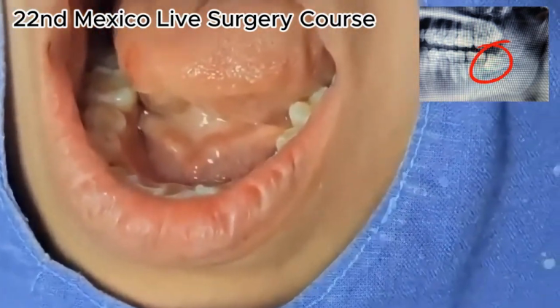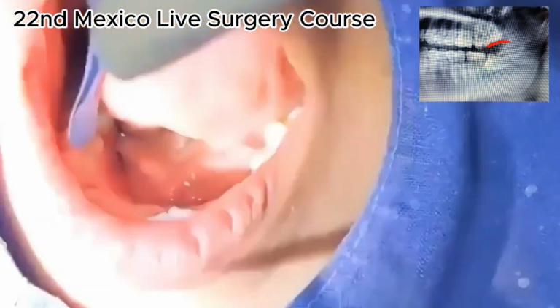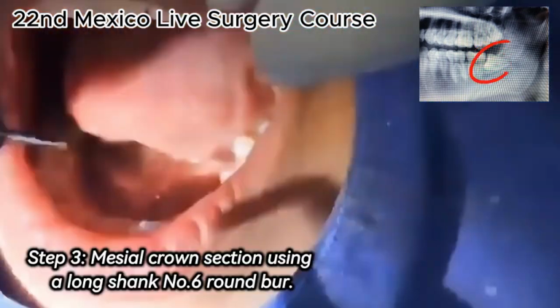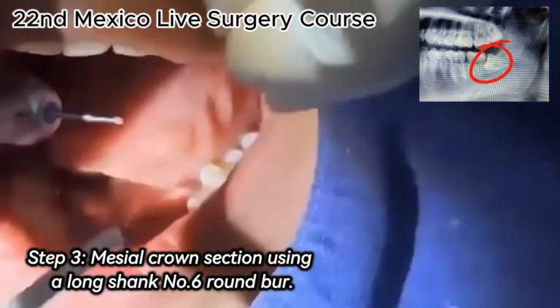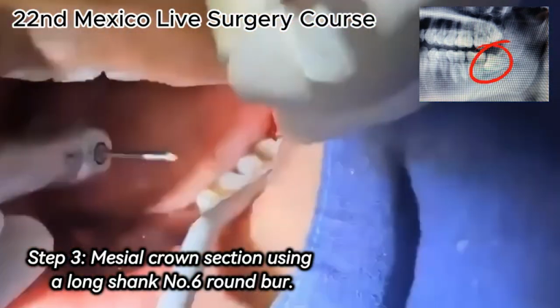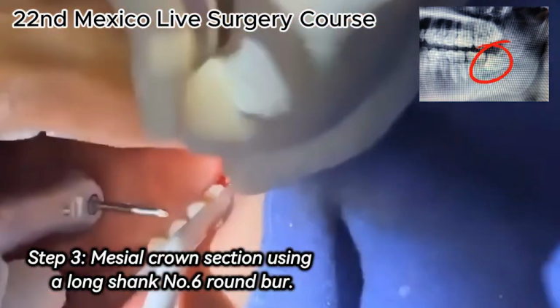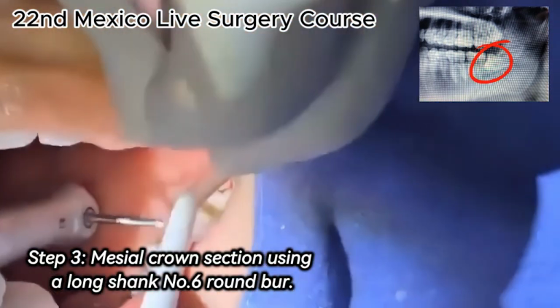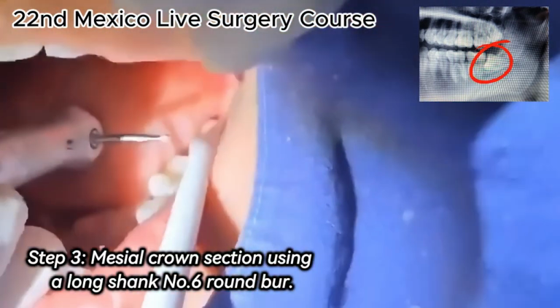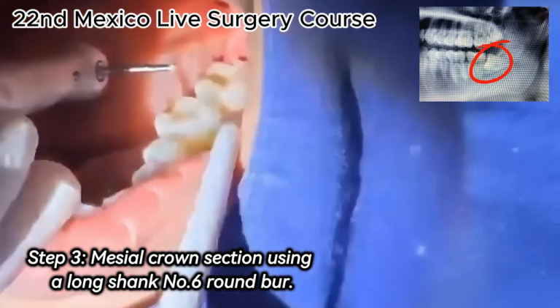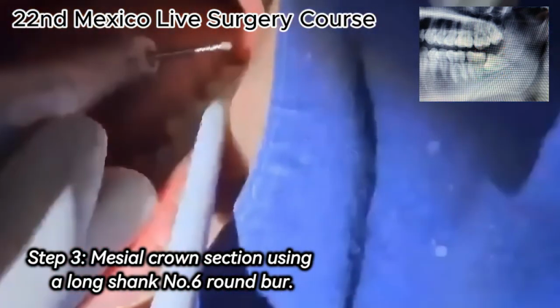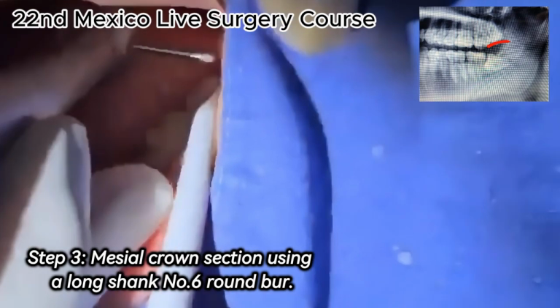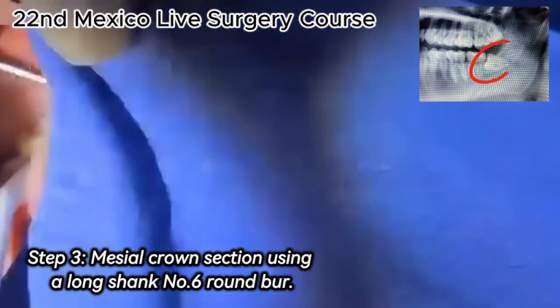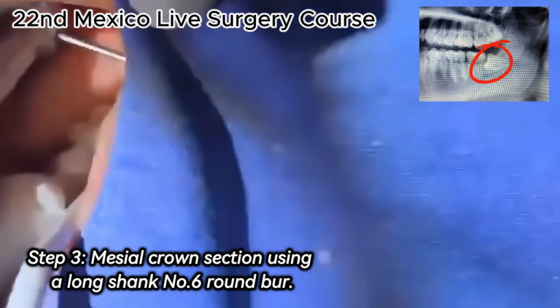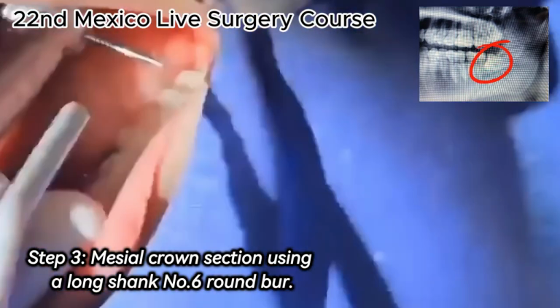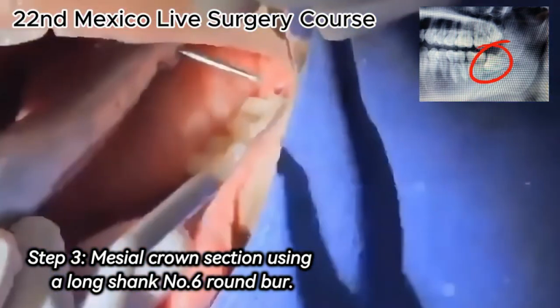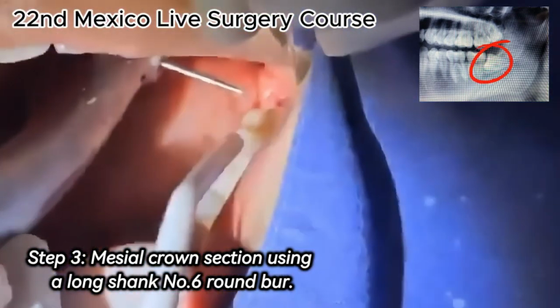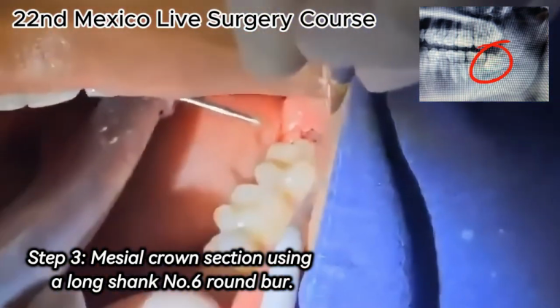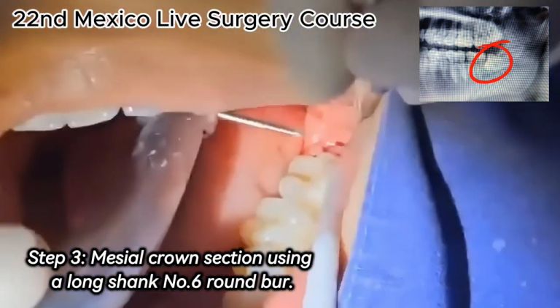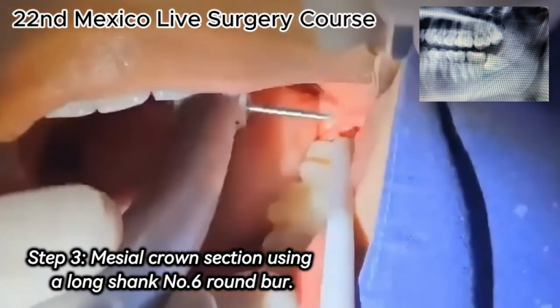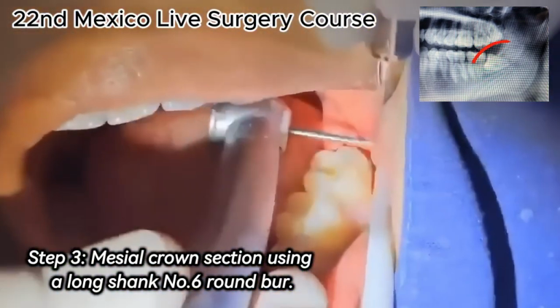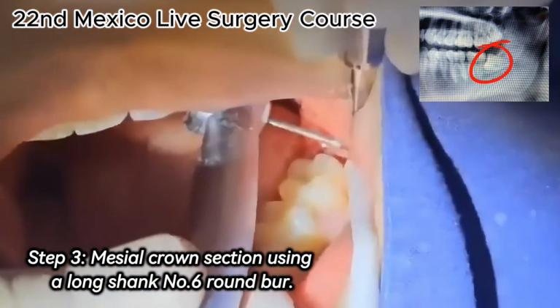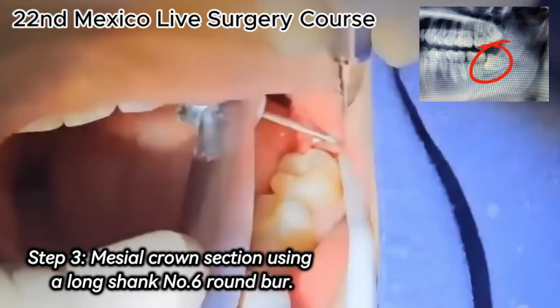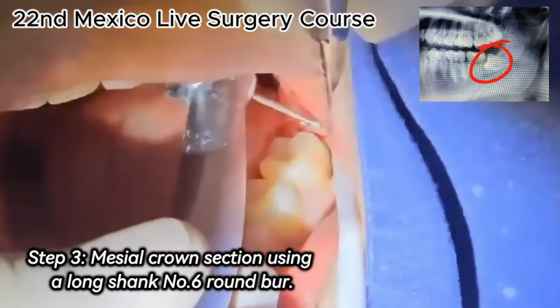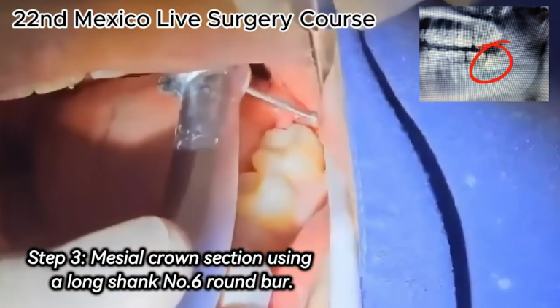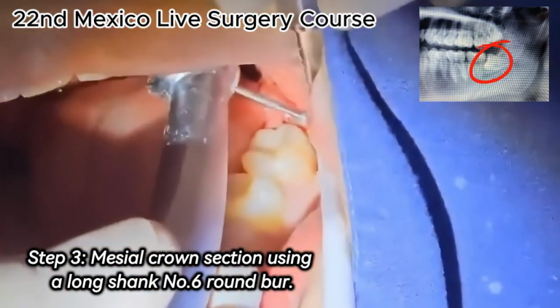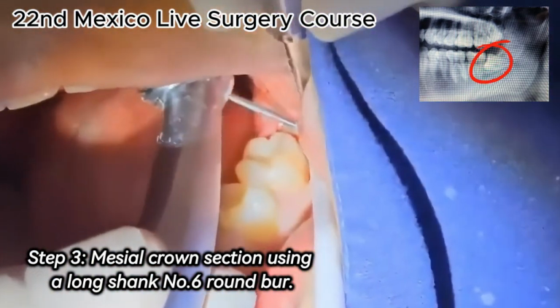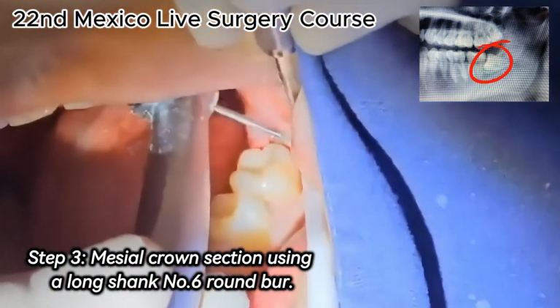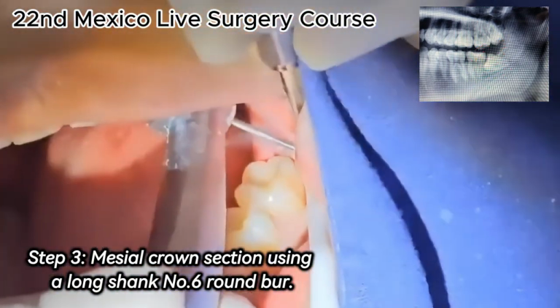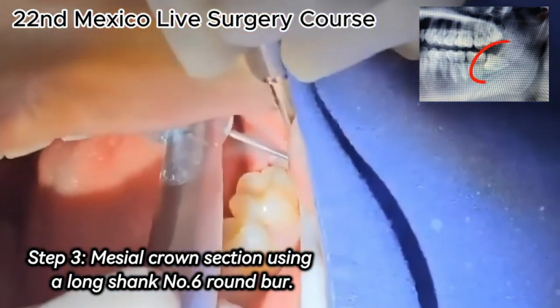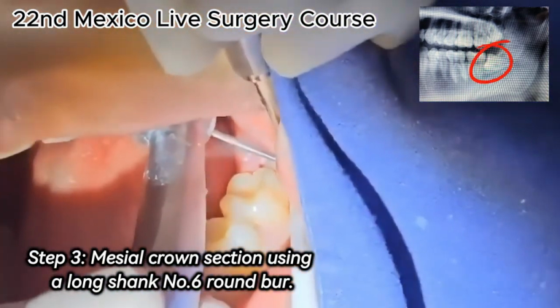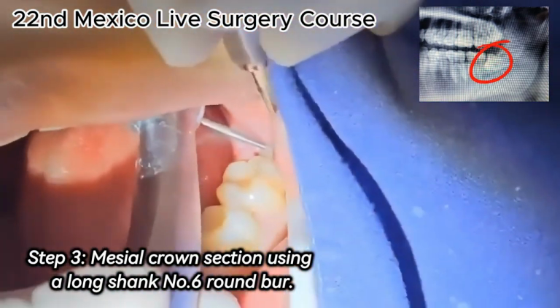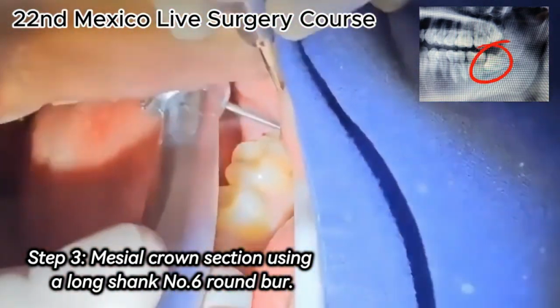Step 3. Mesial crown section using a long shank number 6 round bur.